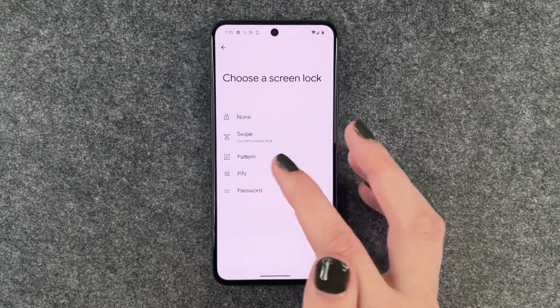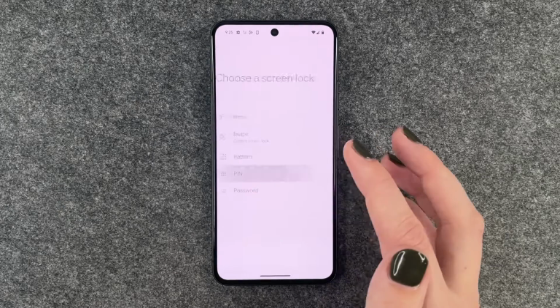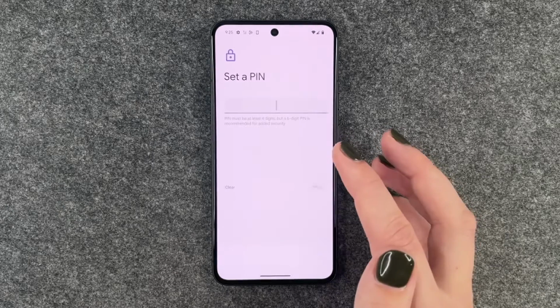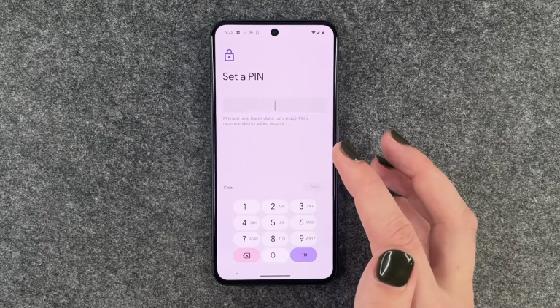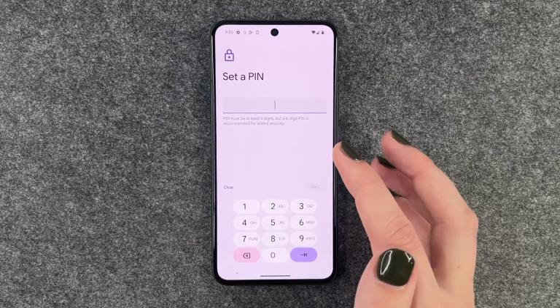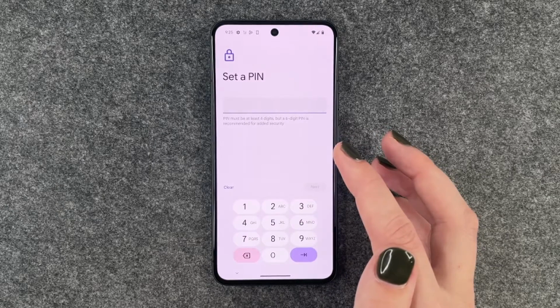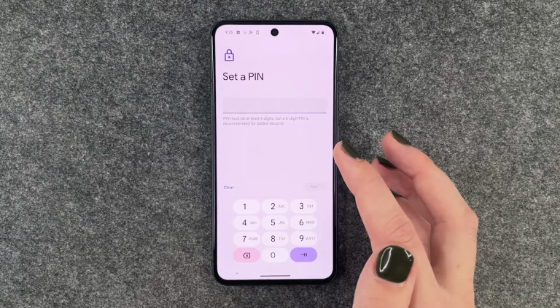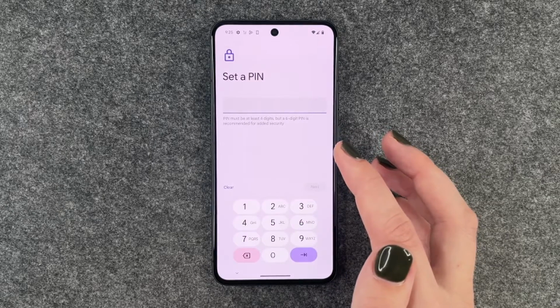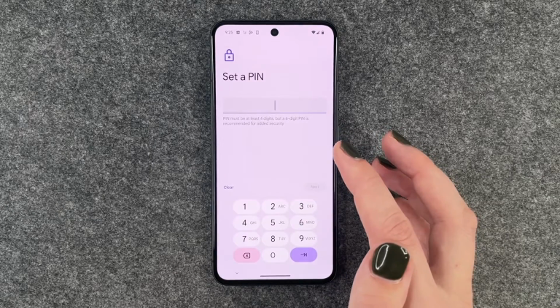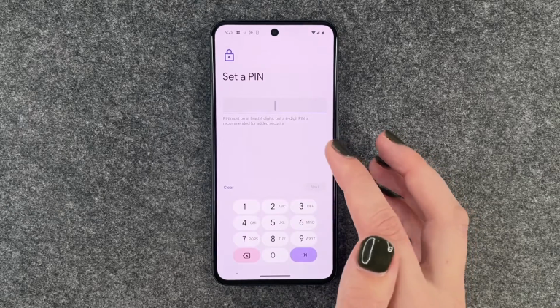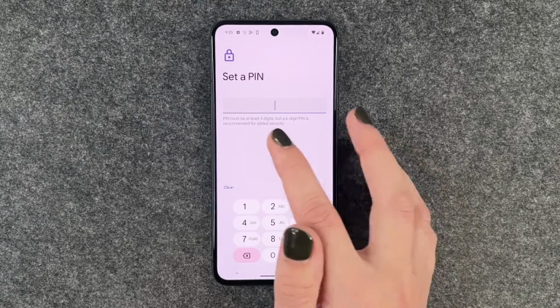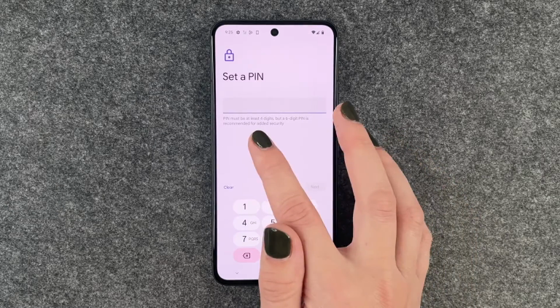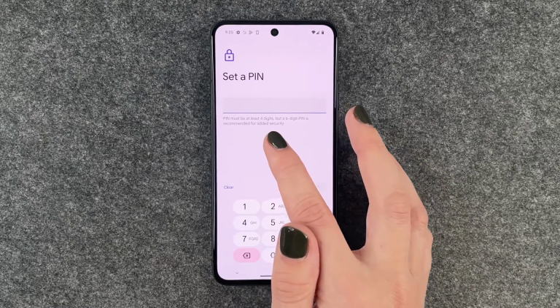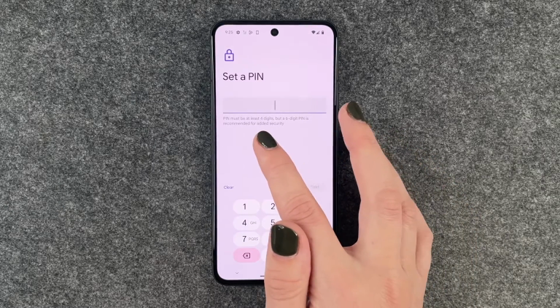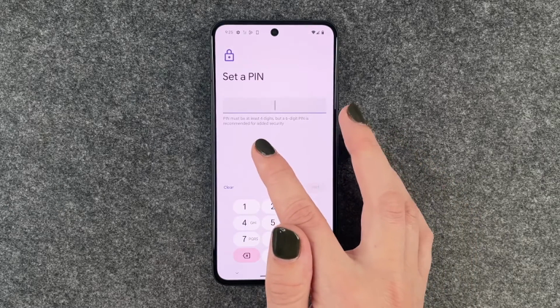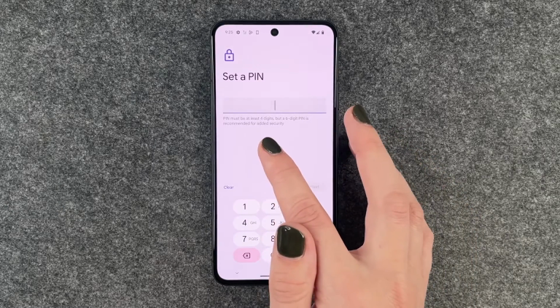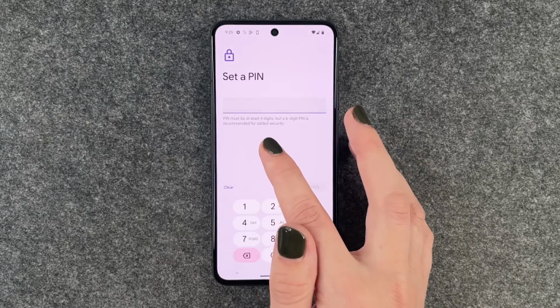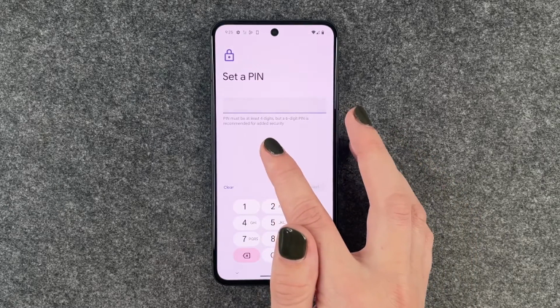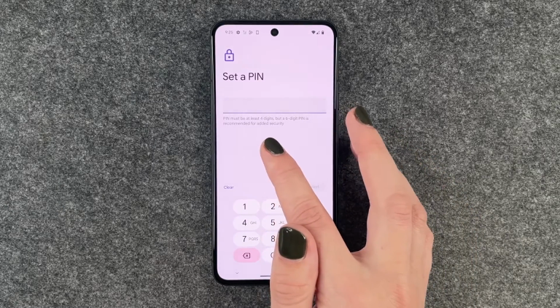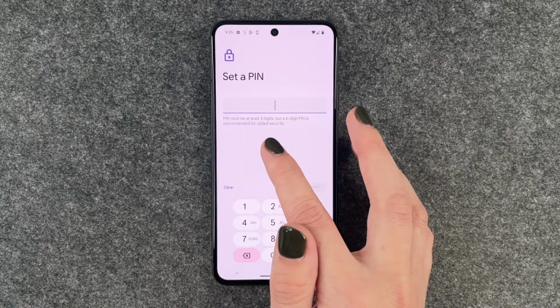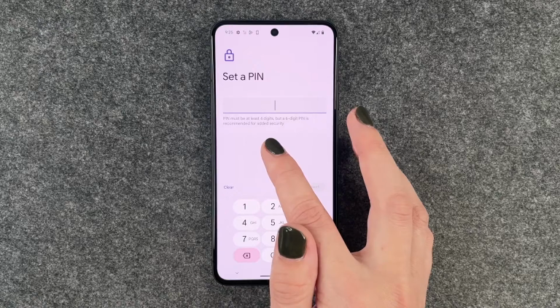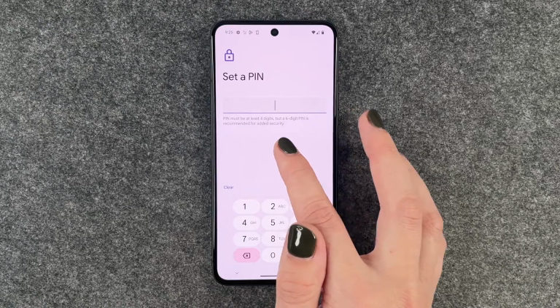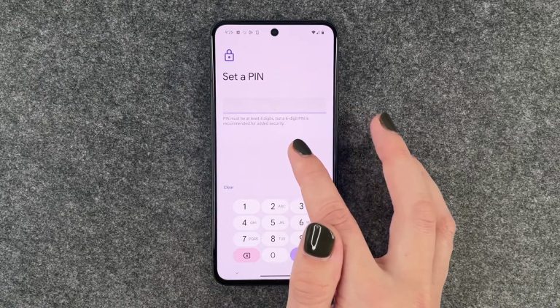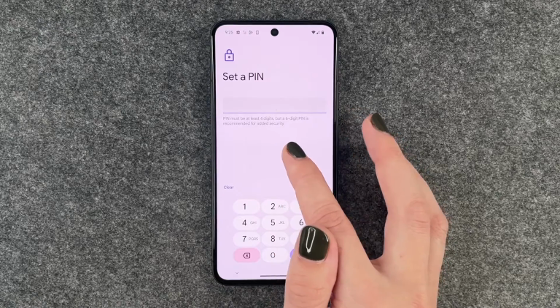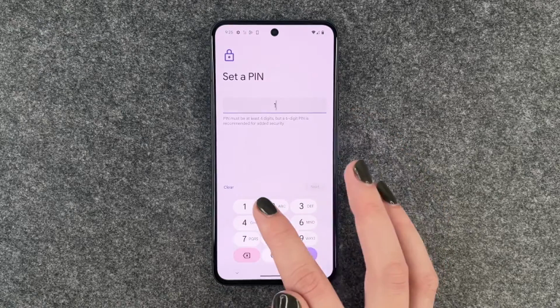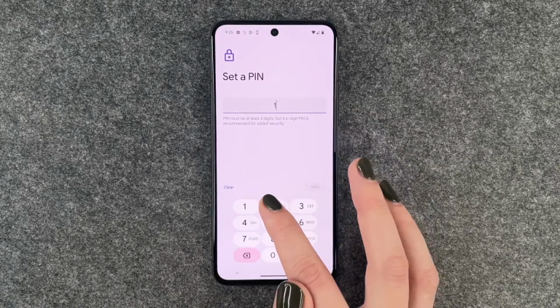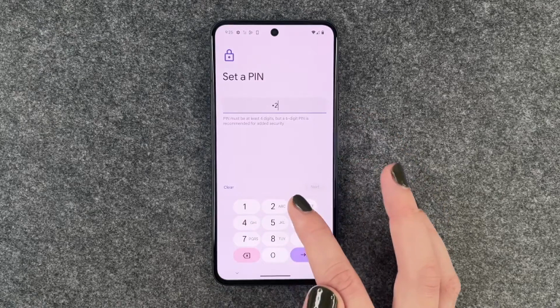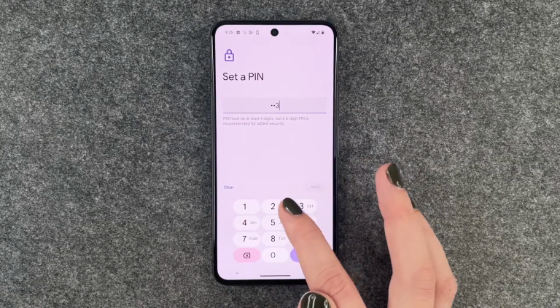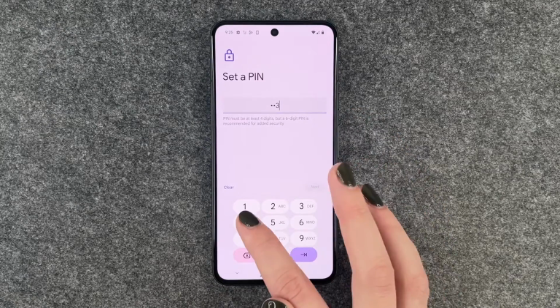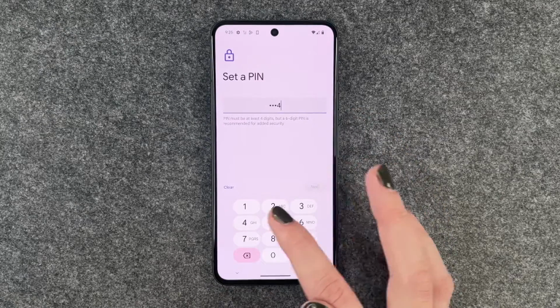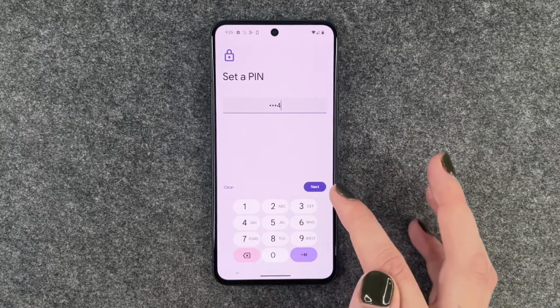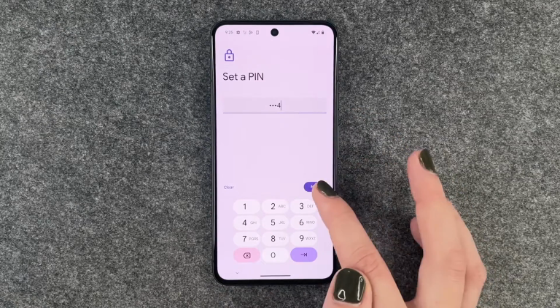I'm going to go with a pin and it must be at least four digits long. So we say one, two, three, four.